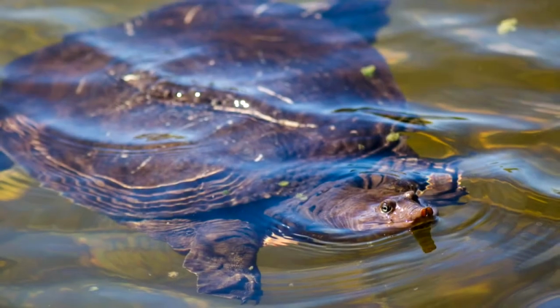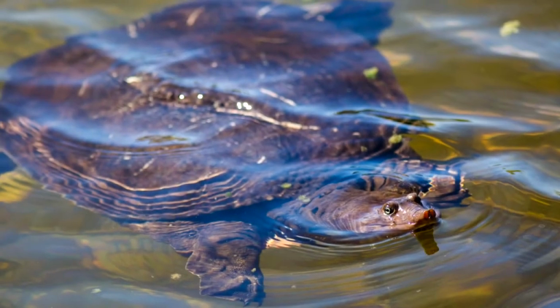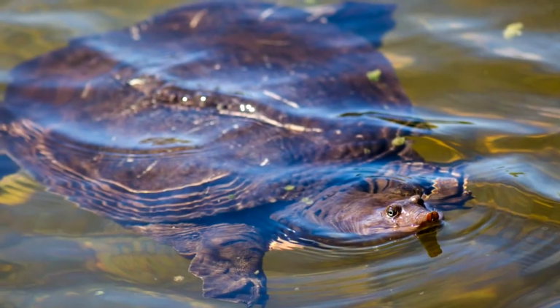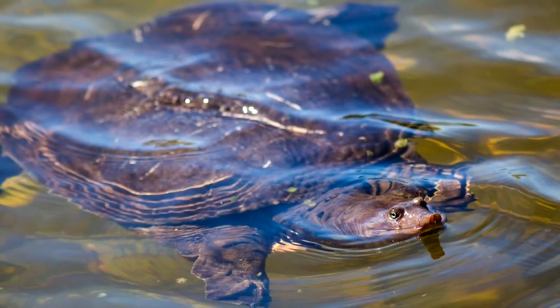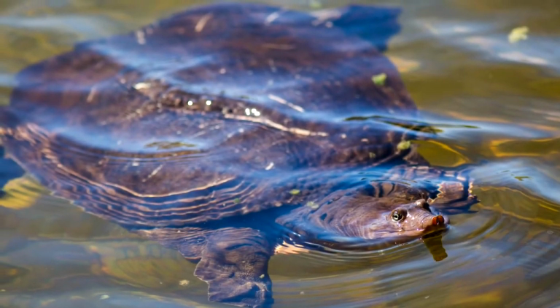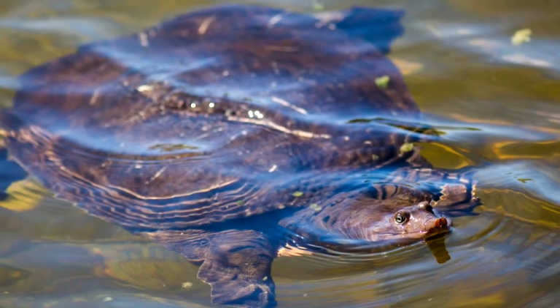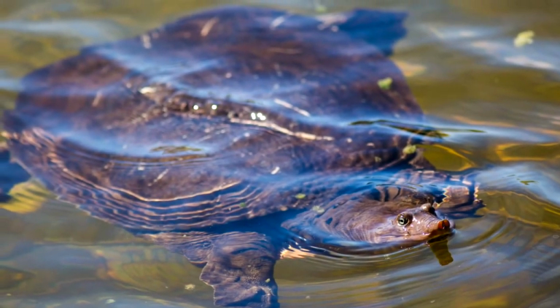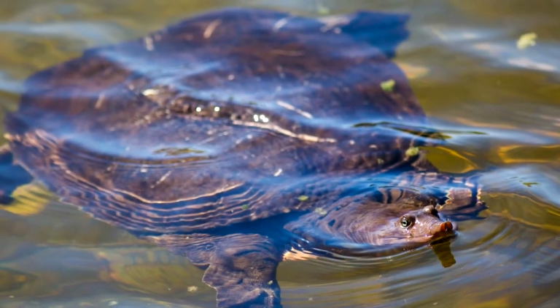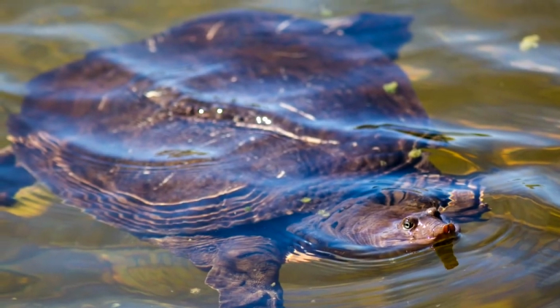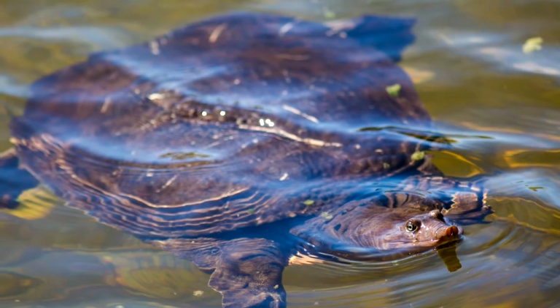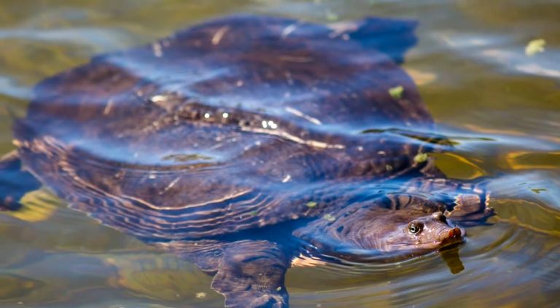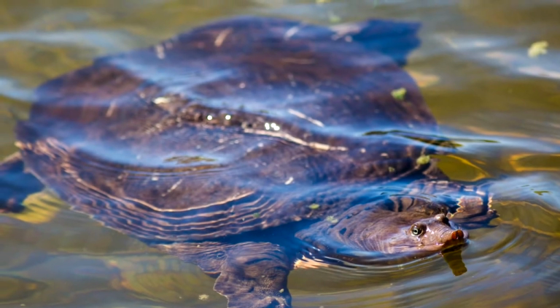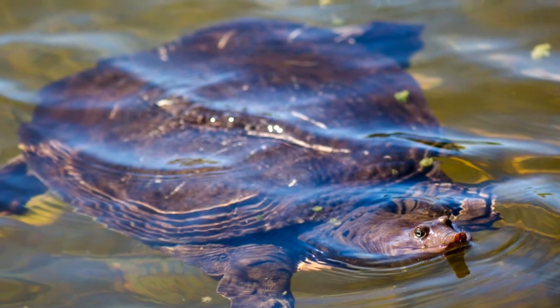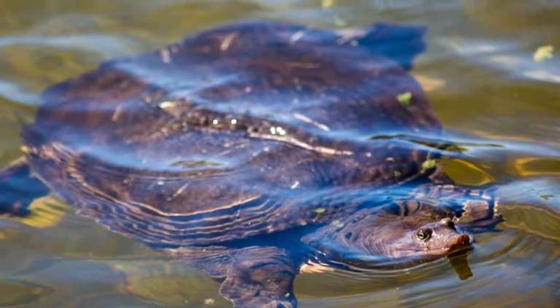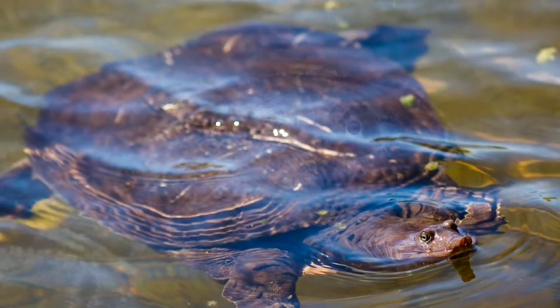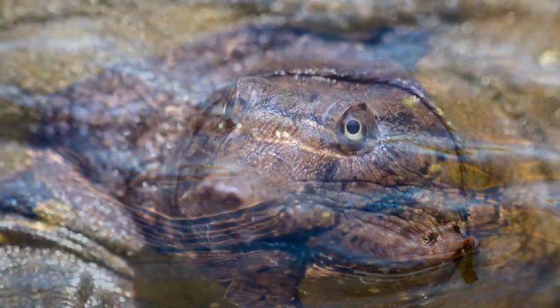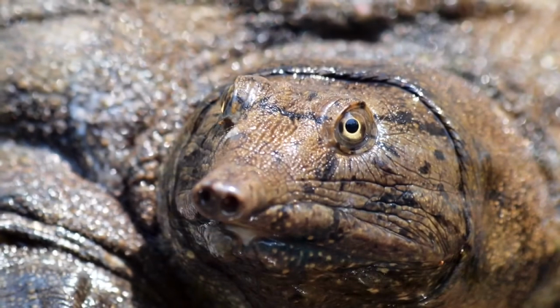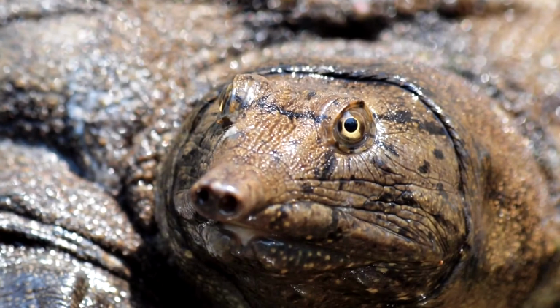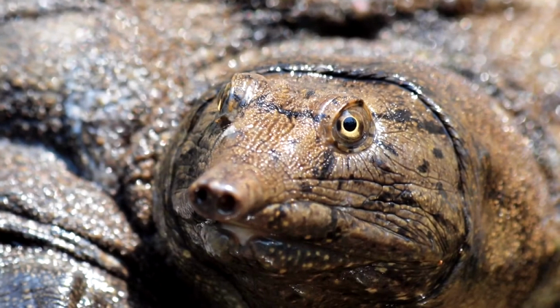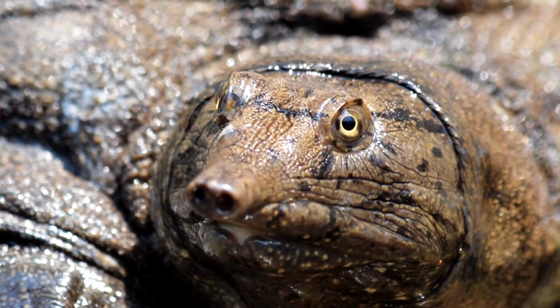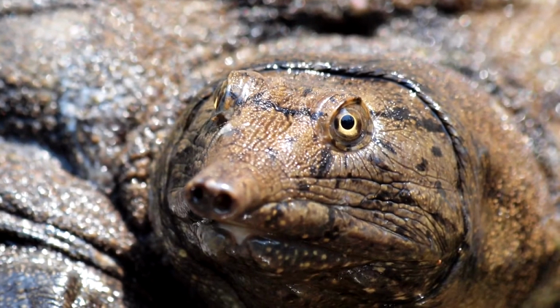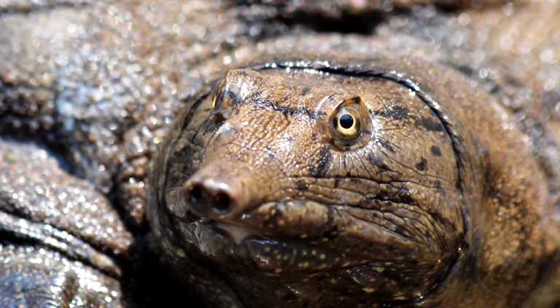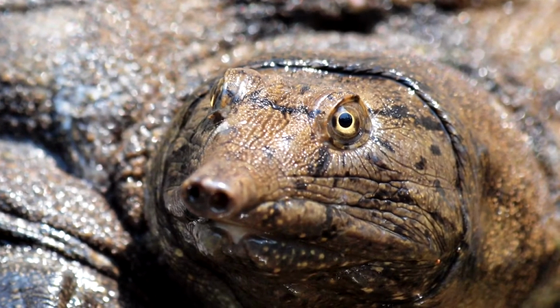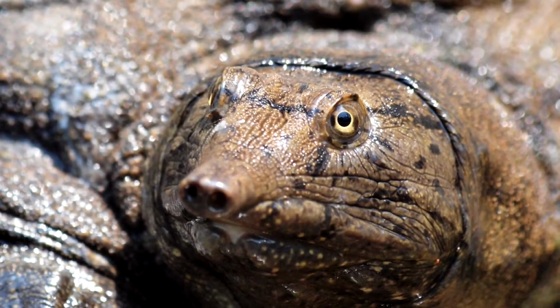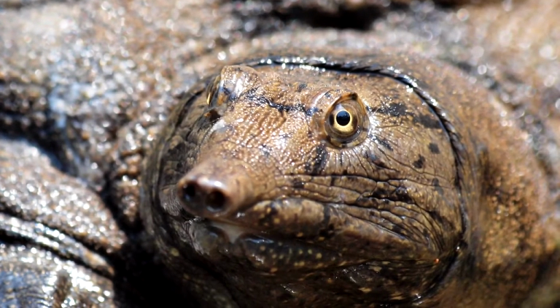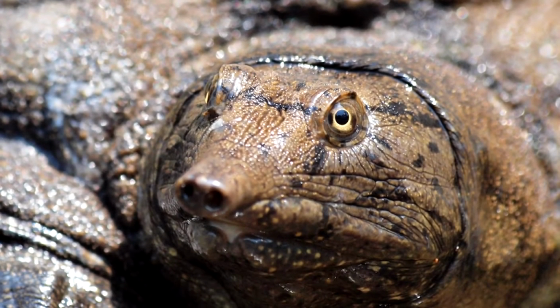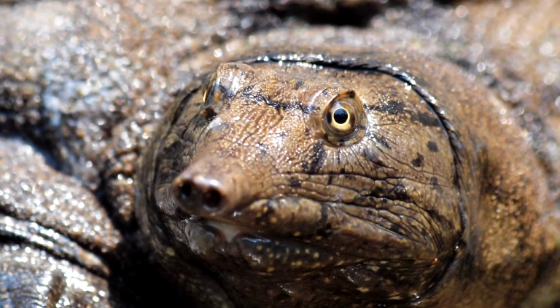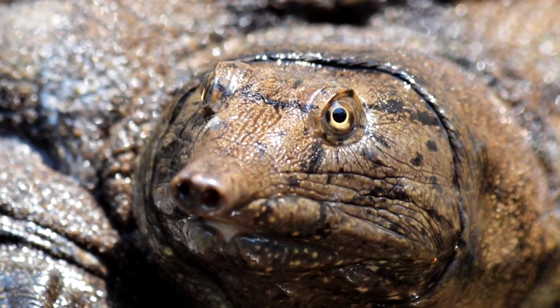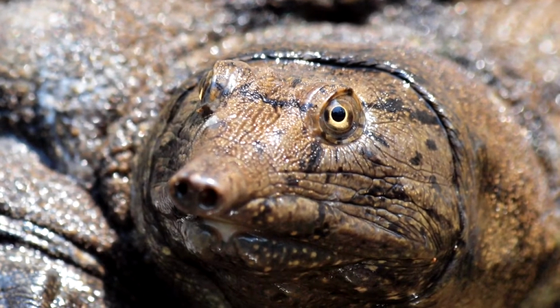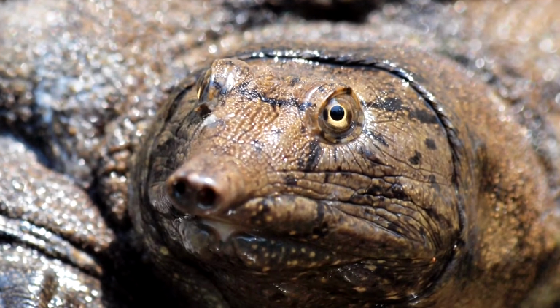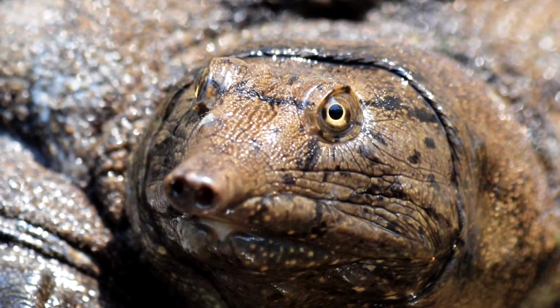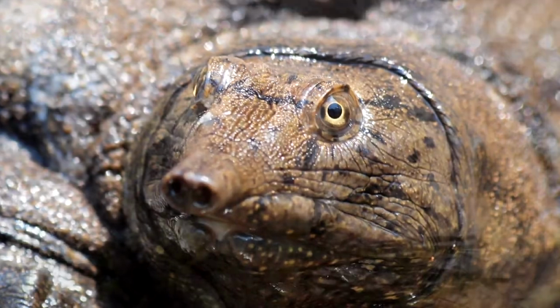Soft-shelled turtles are consumed by people in many countries and cultures. Along with environmental changes, this has put many species on the brink.